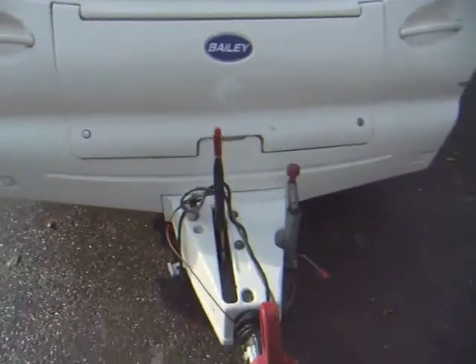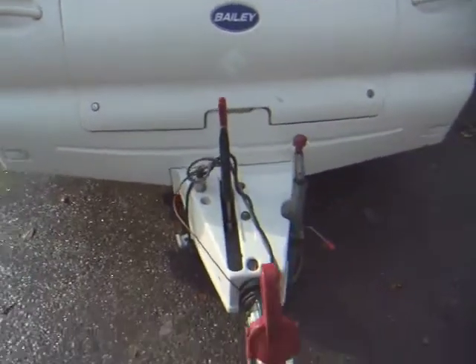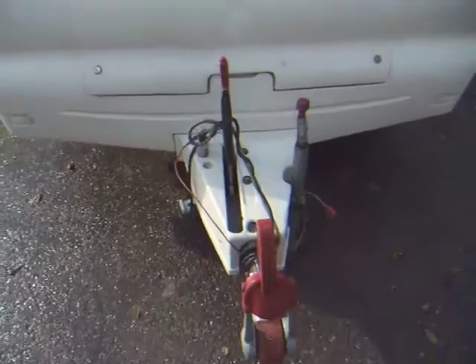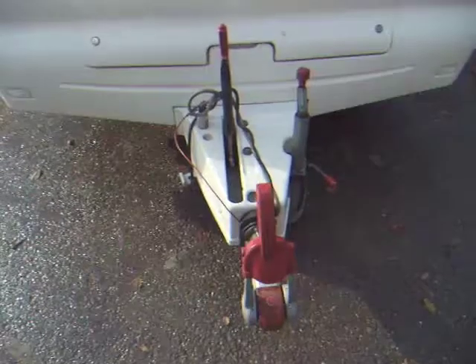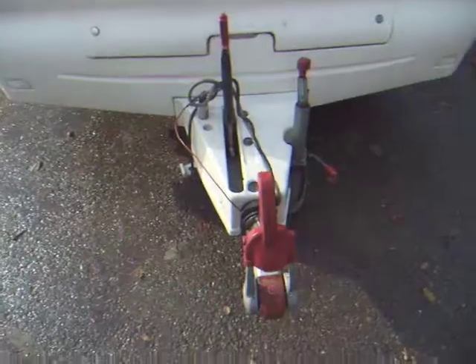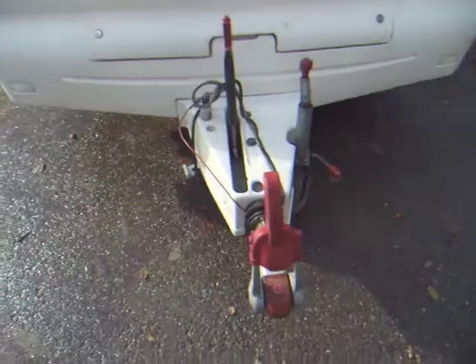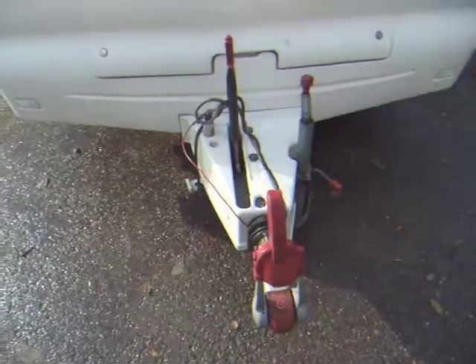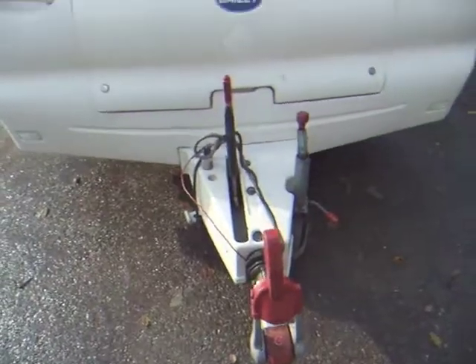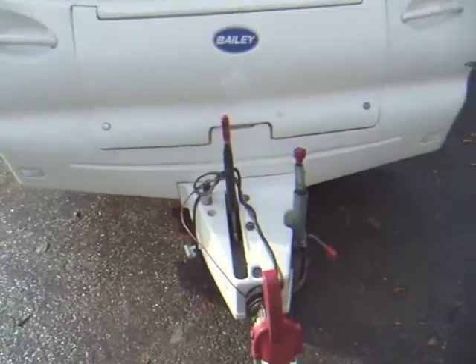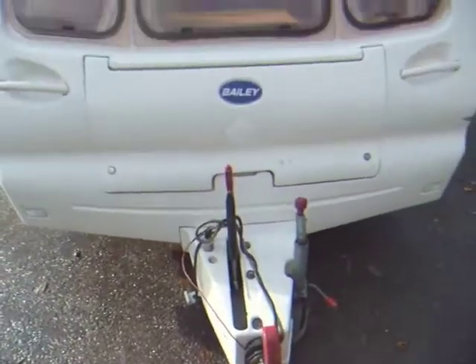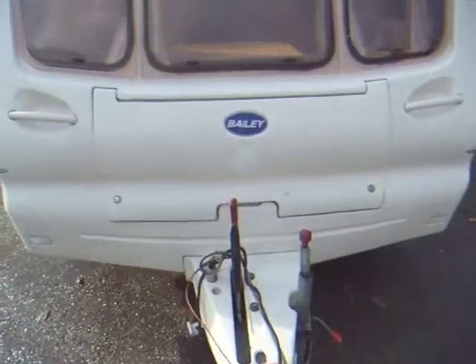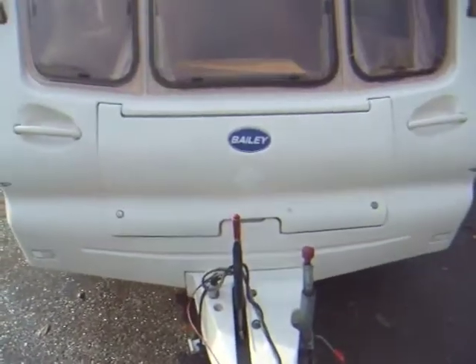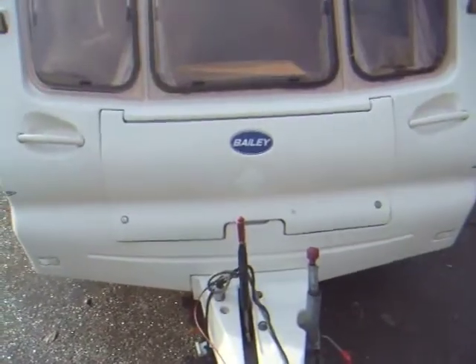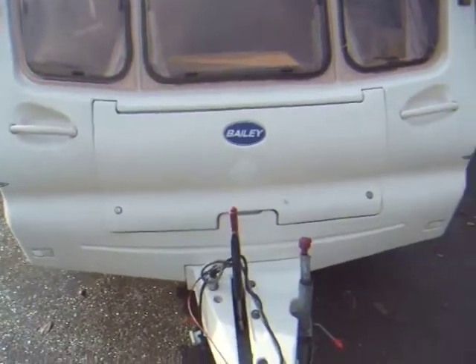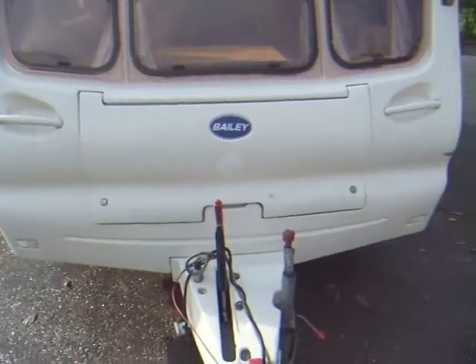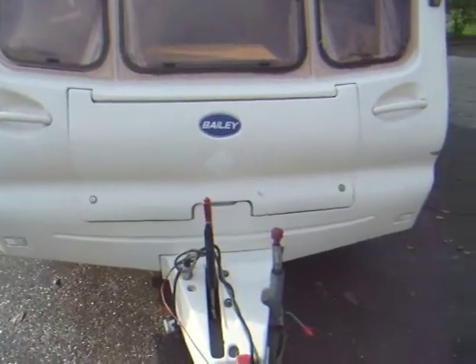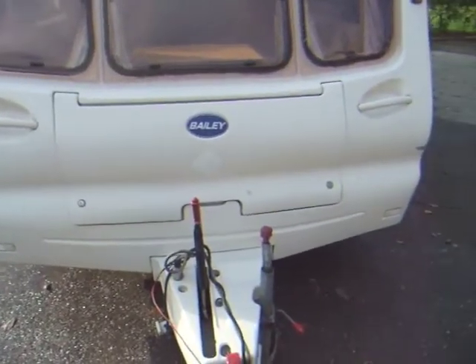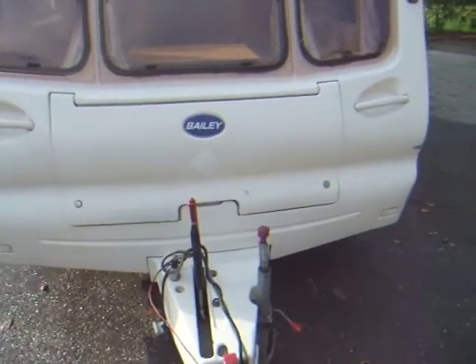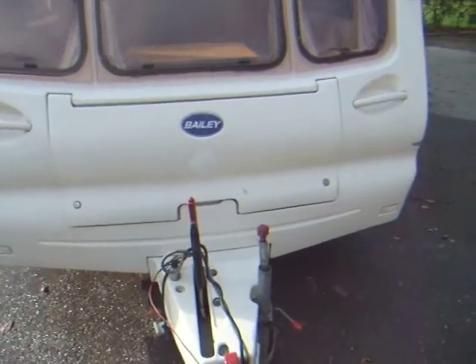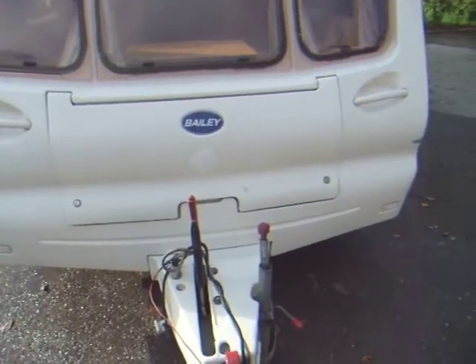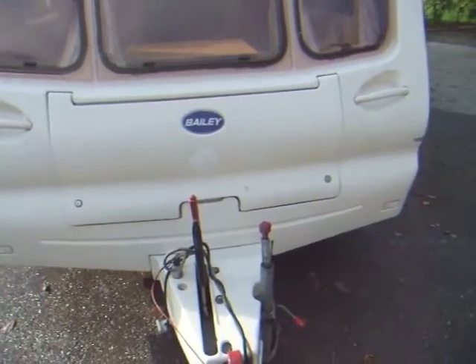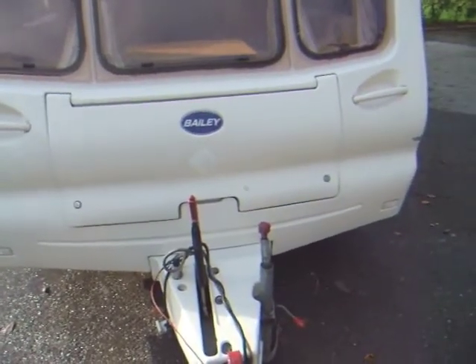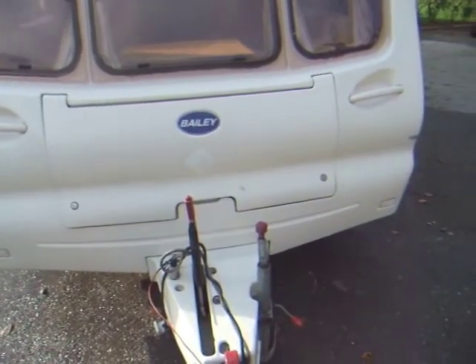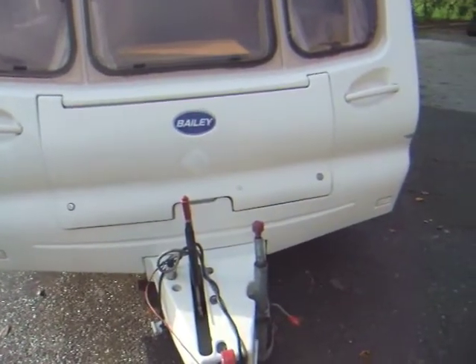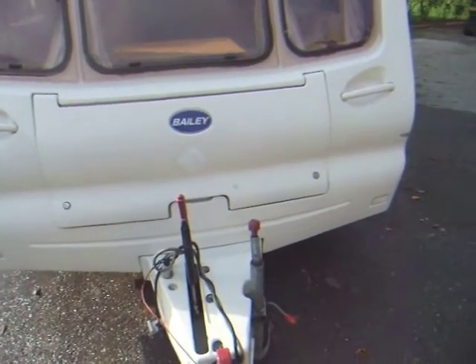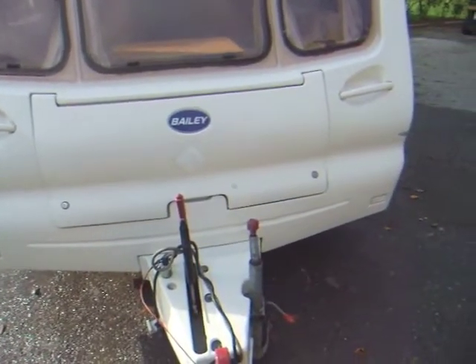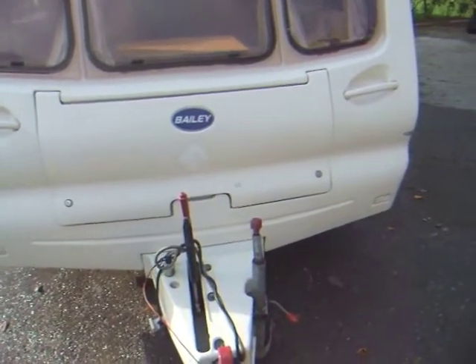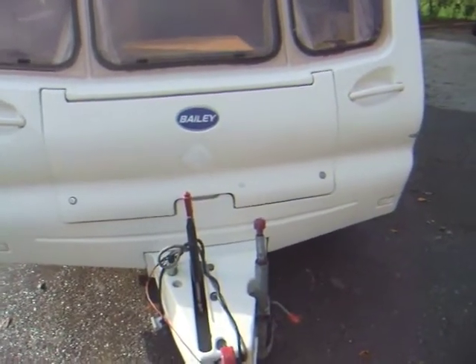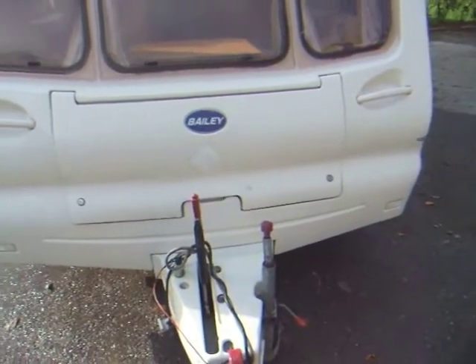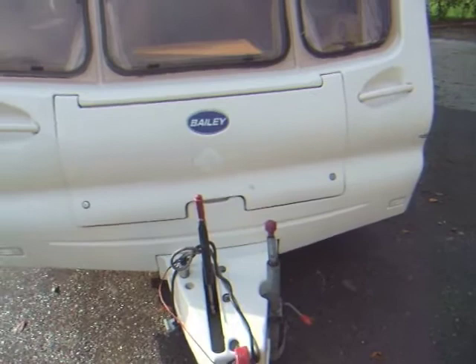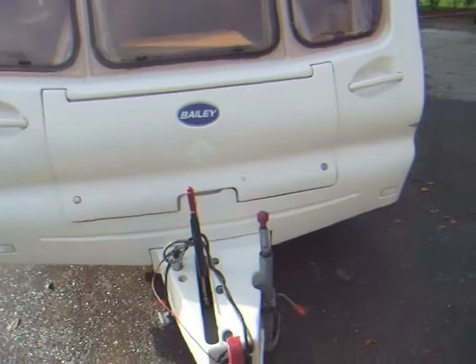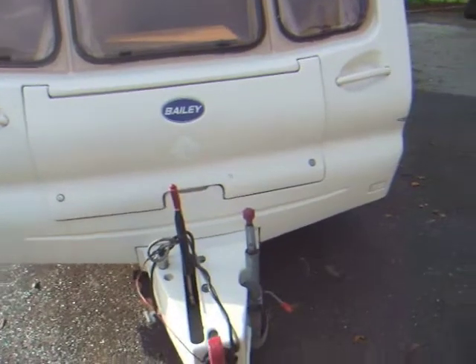Alco tow hitch. And a face at the front for storing gas bottles.